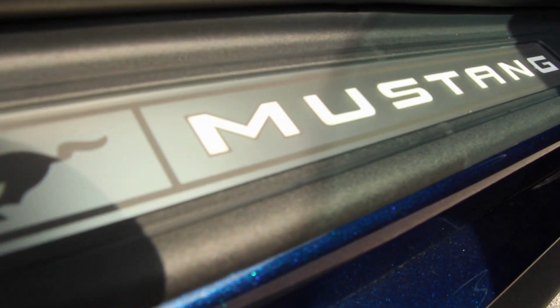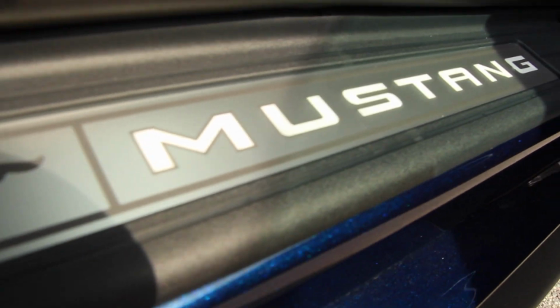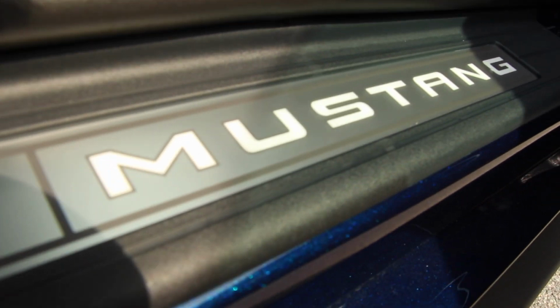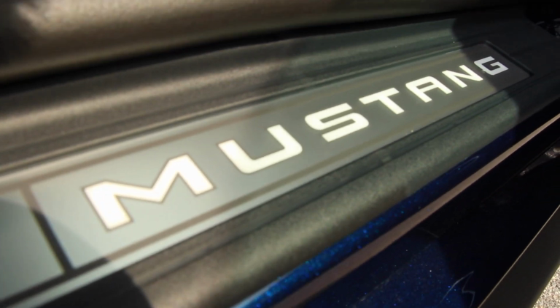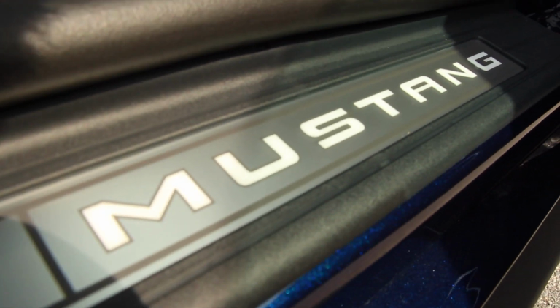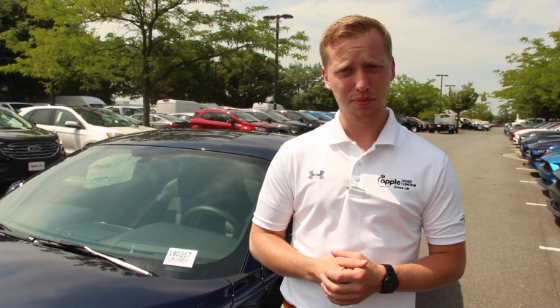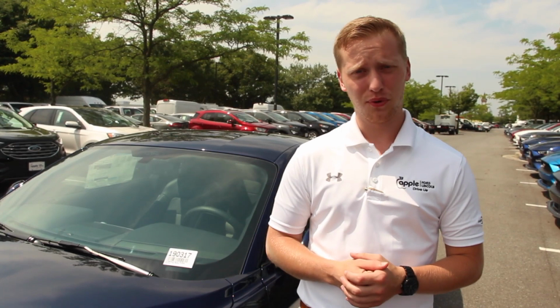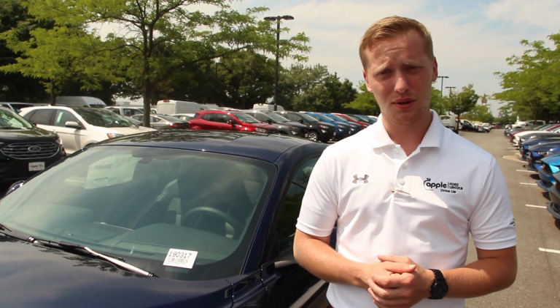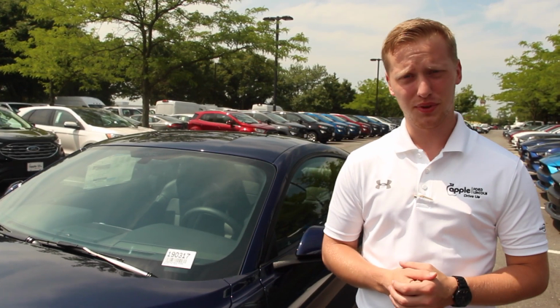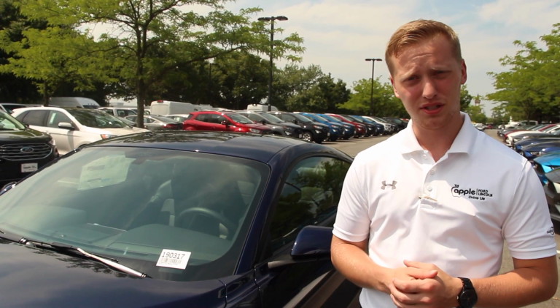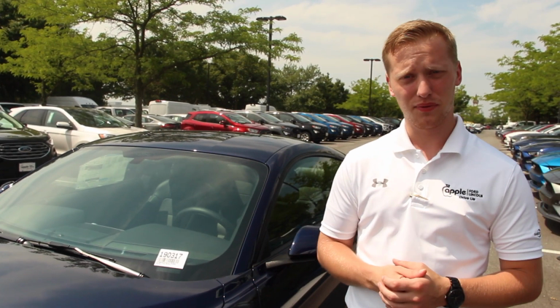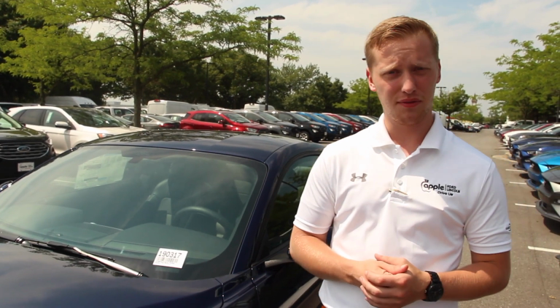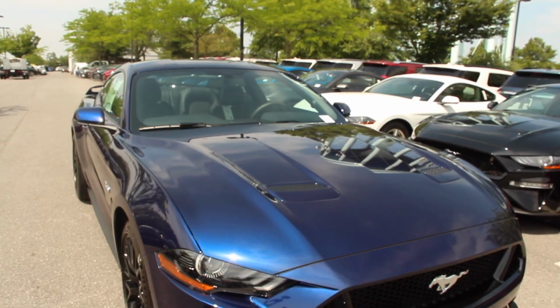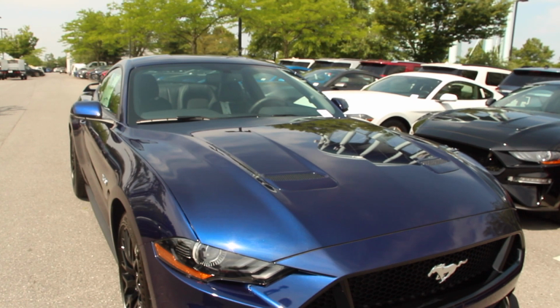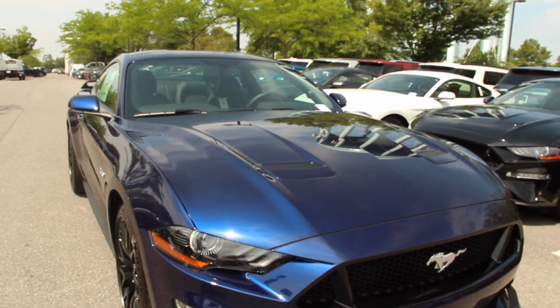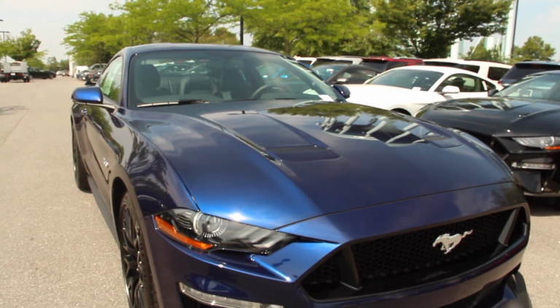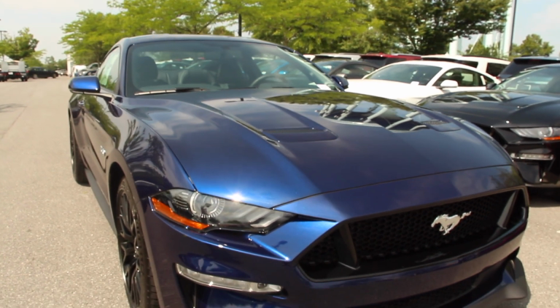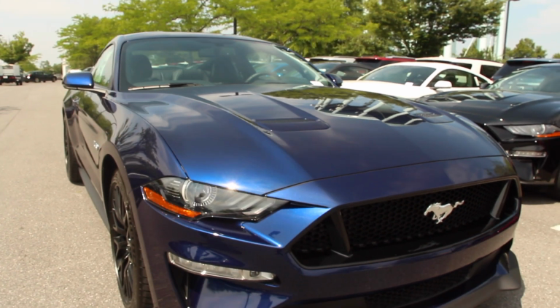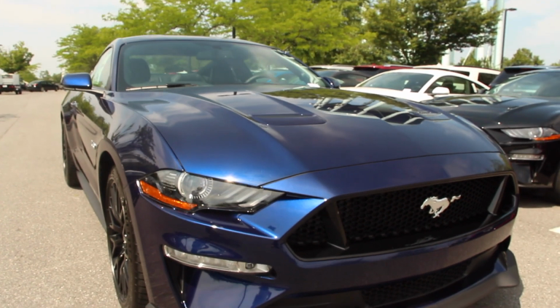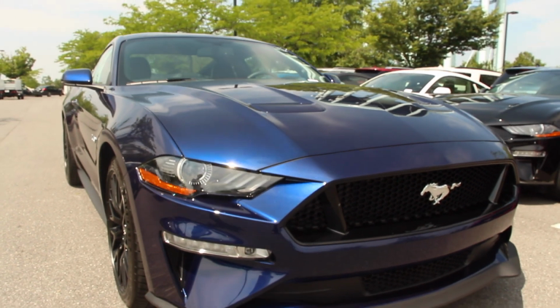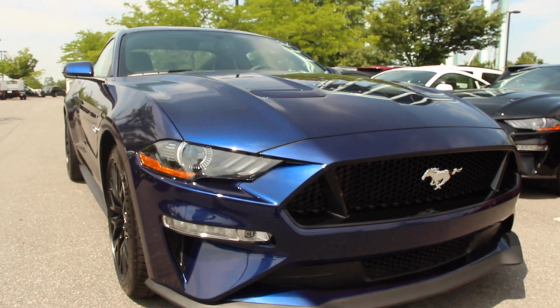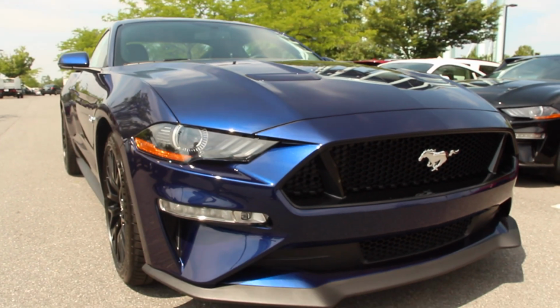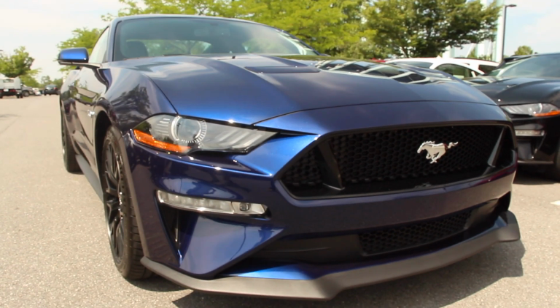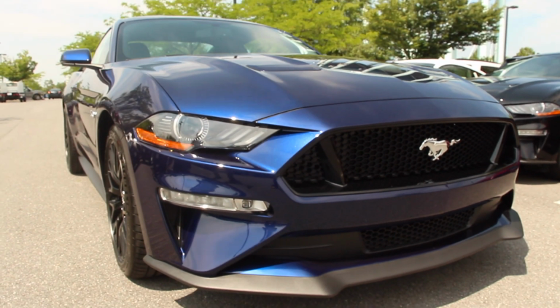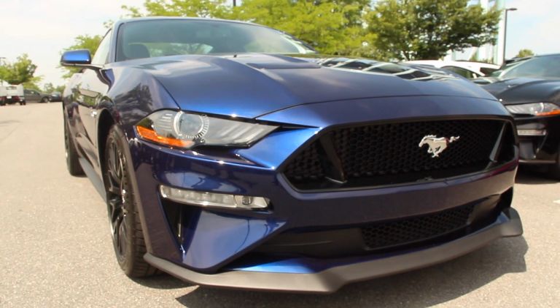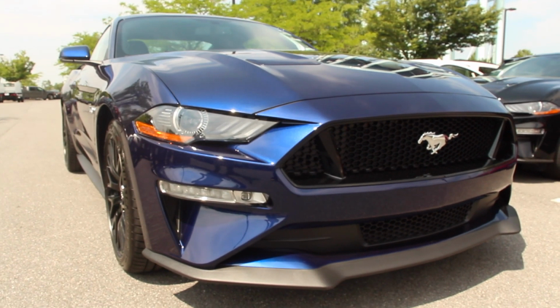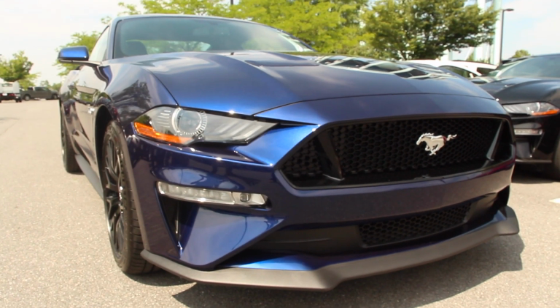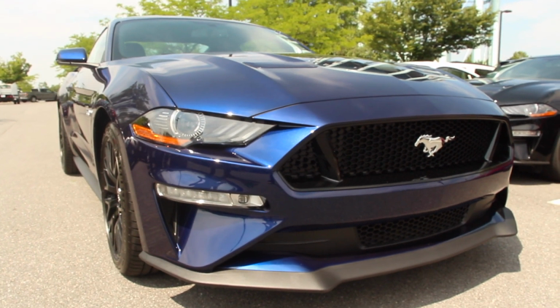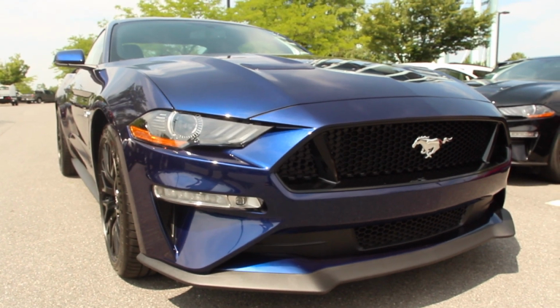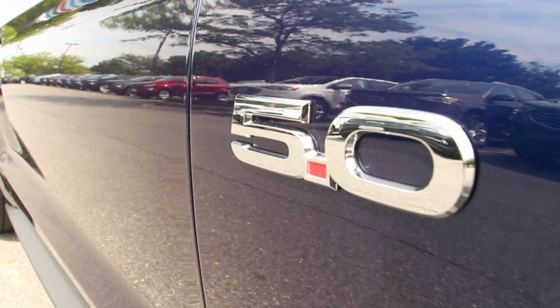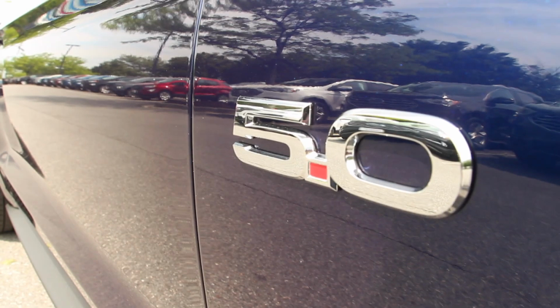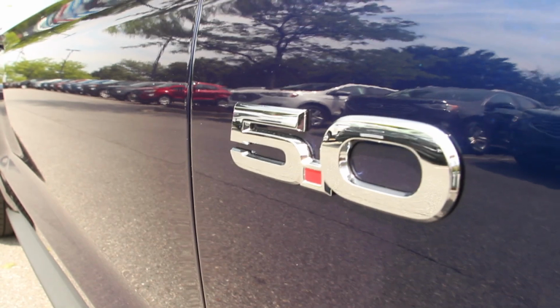Any car that we sell here at Apple Ford comes with the customer for life benefits, which includes the lifetime powertrain warranty, car washes, oil changes — all at no charge to you.